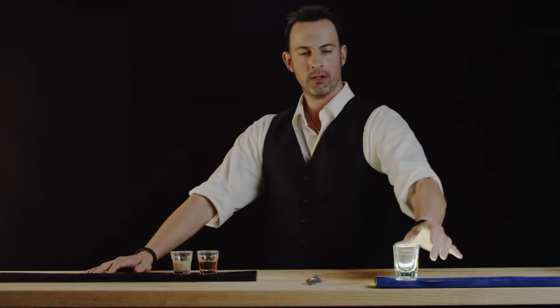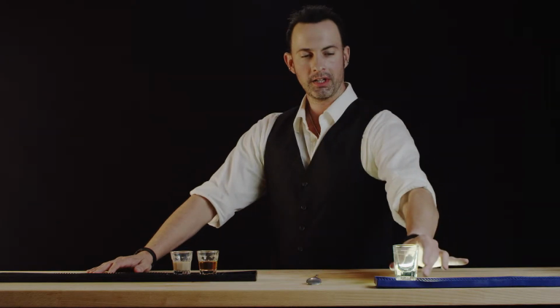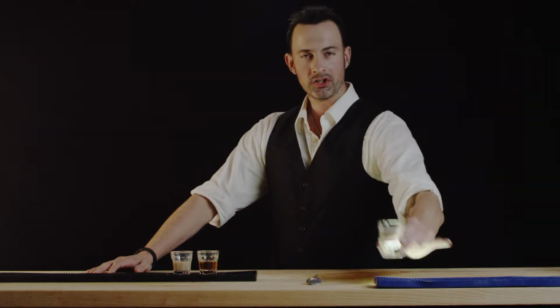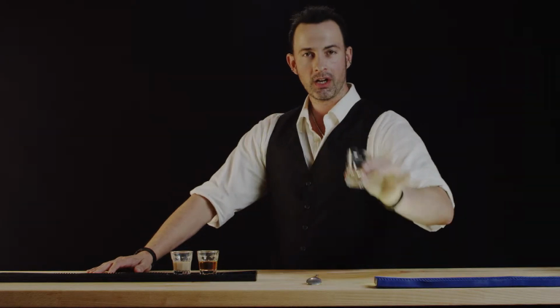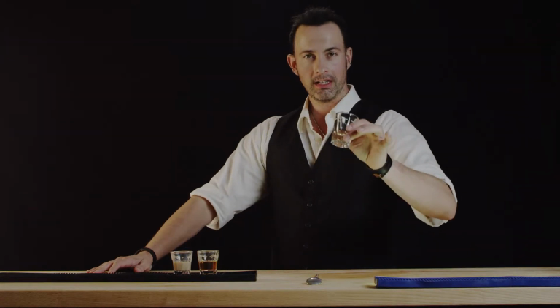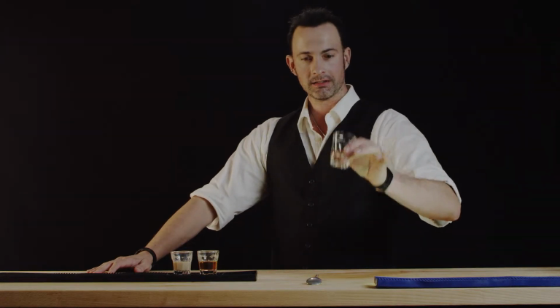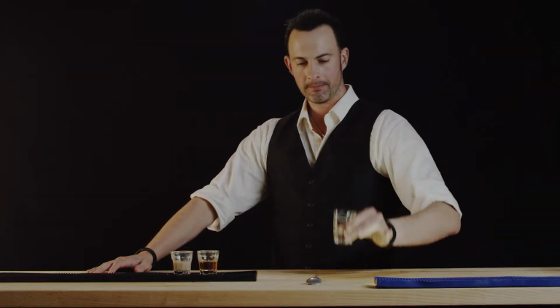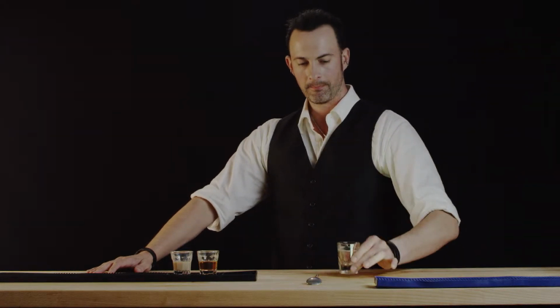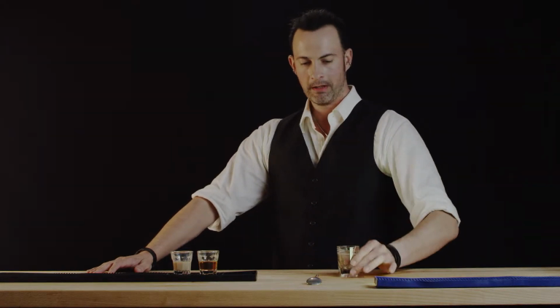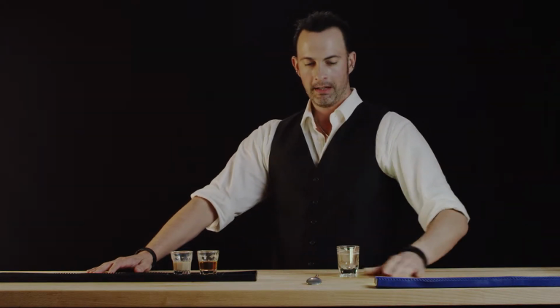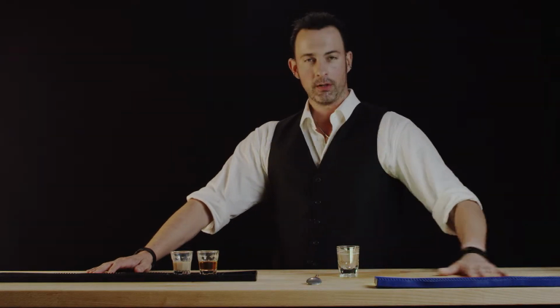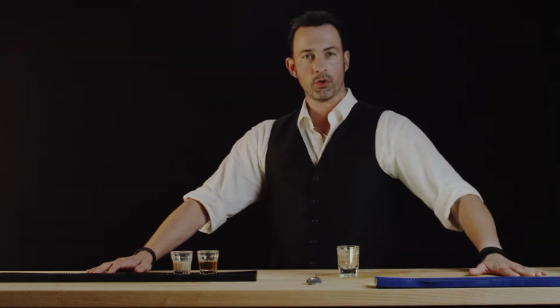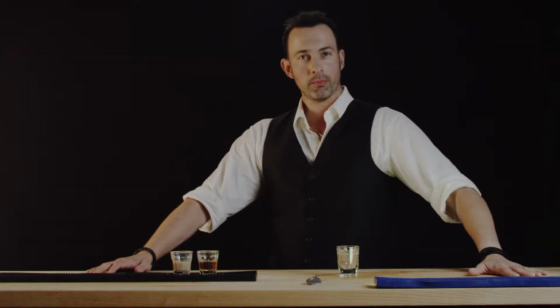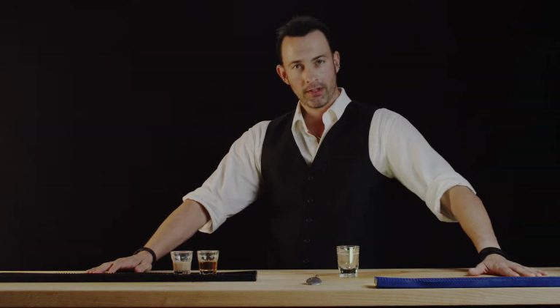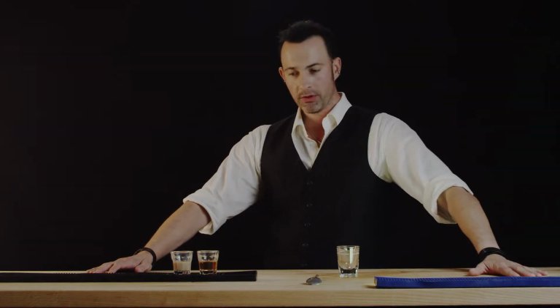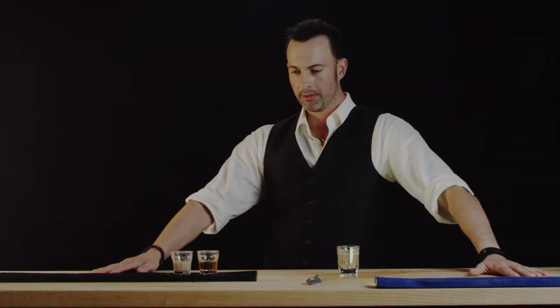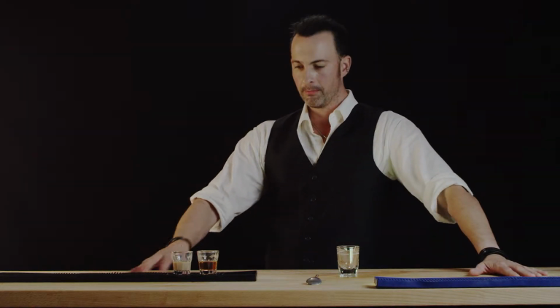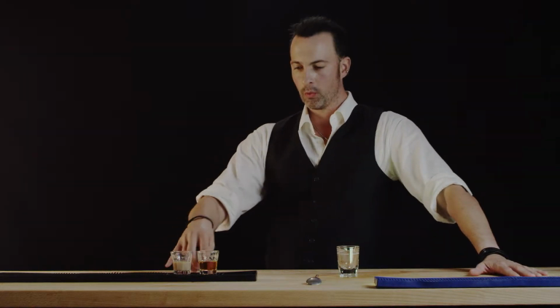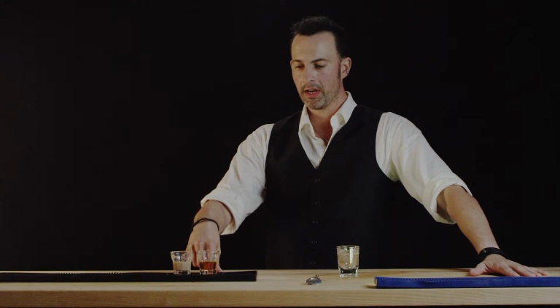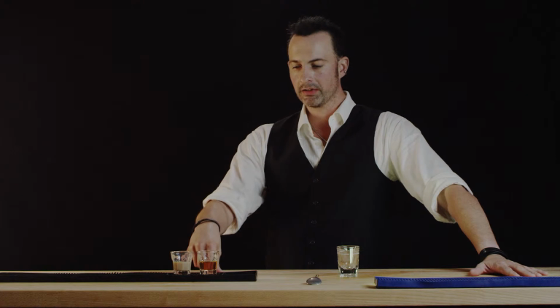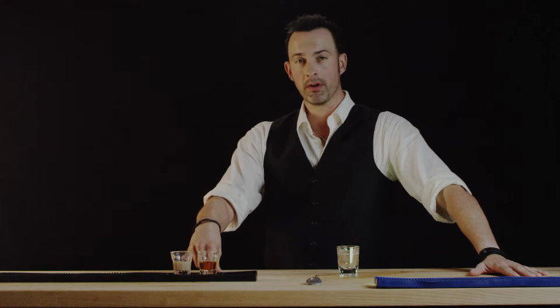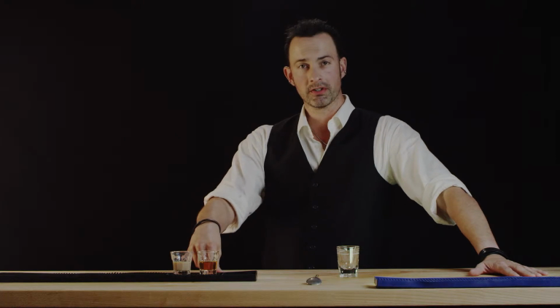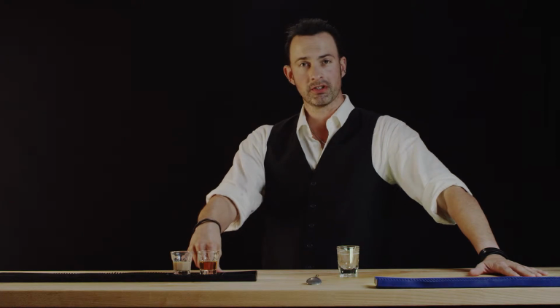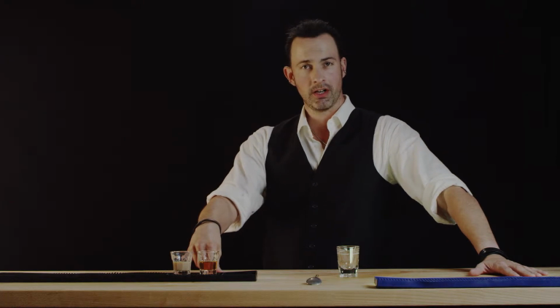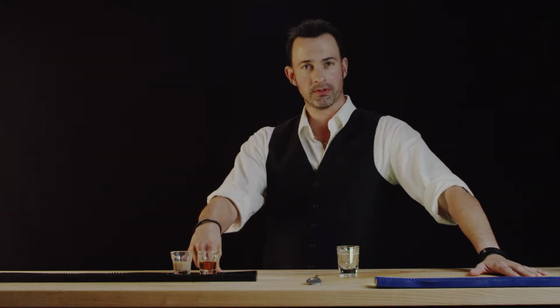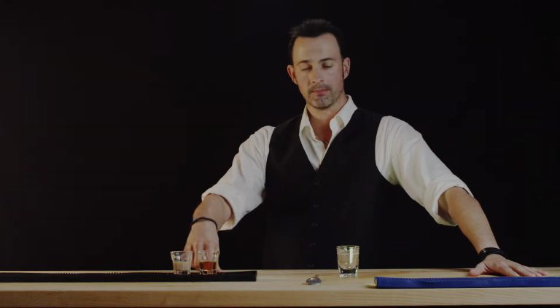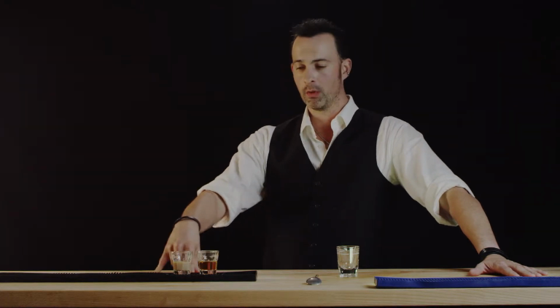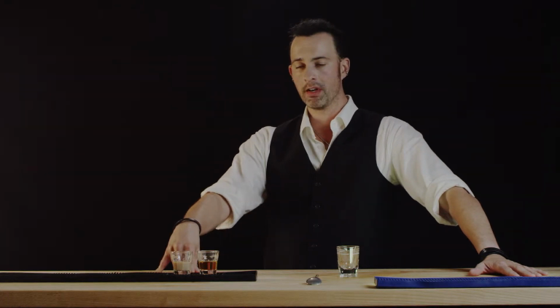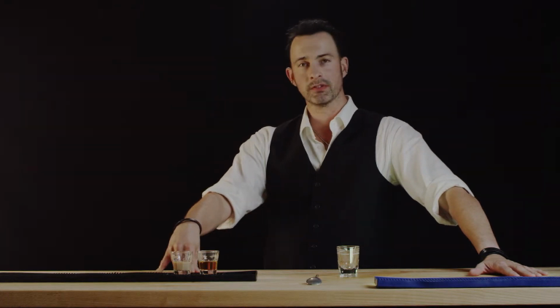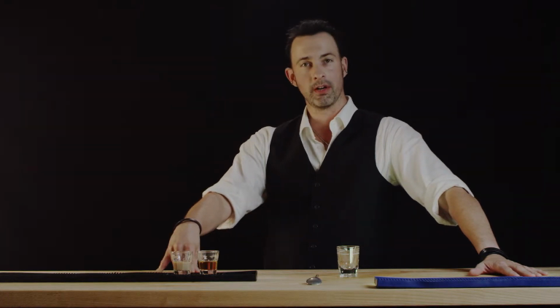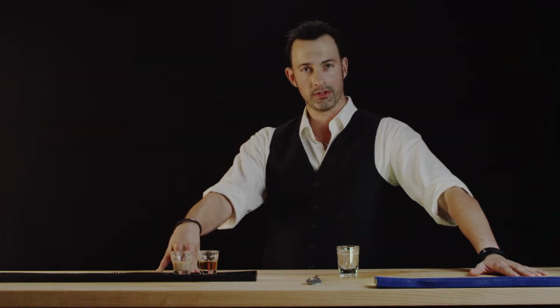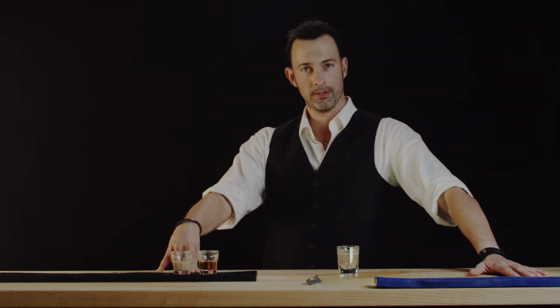We're gonna need a shot glass and we're going to put into it one ounce of butterscotch schnapps and one ounce of Irish cream.